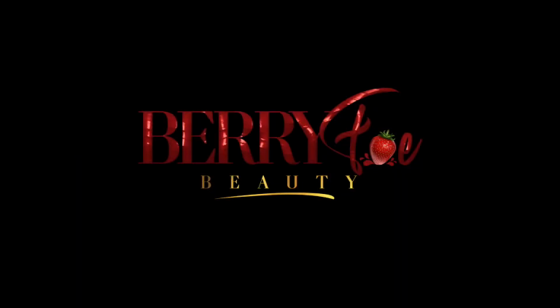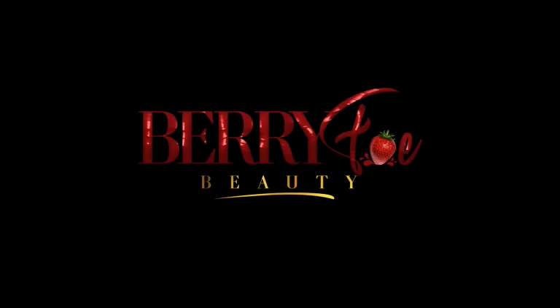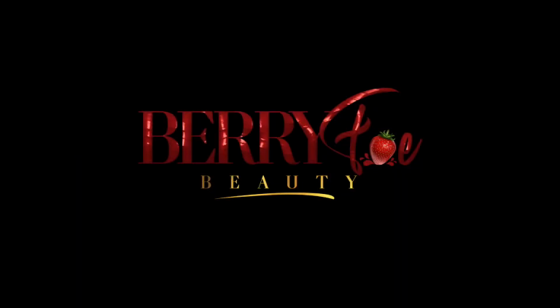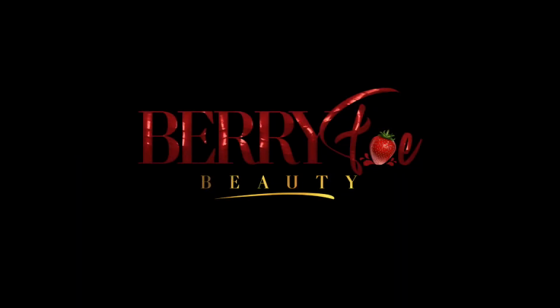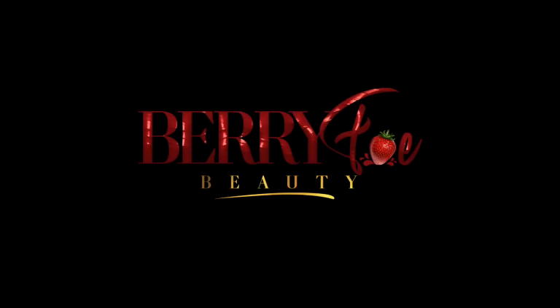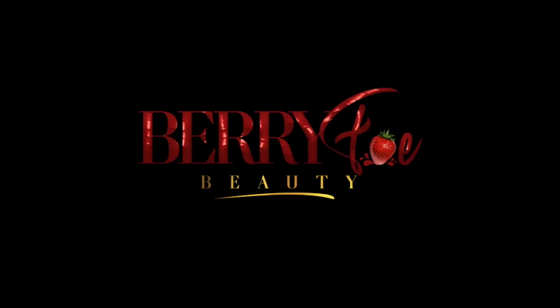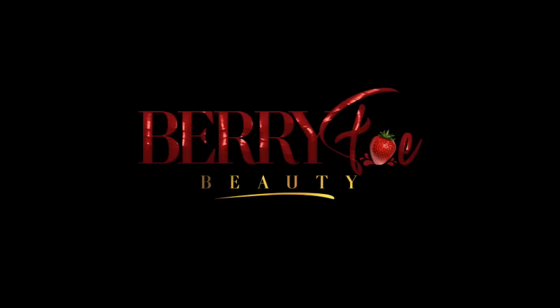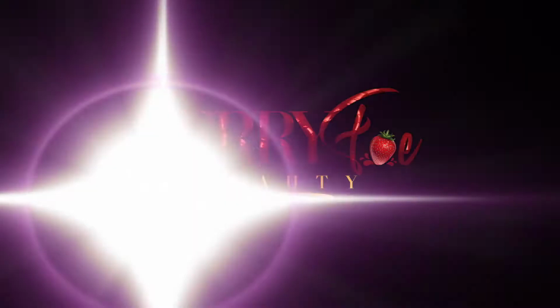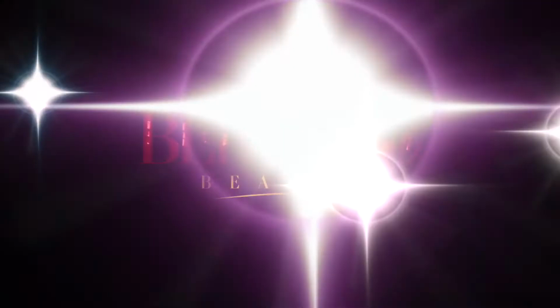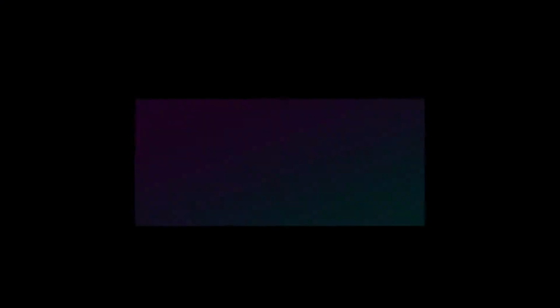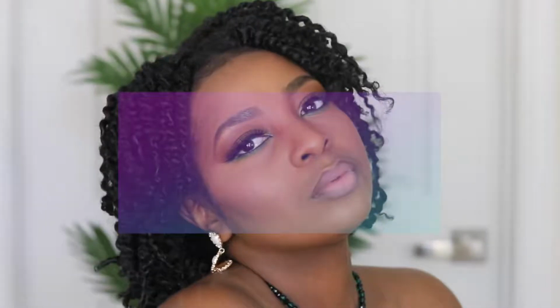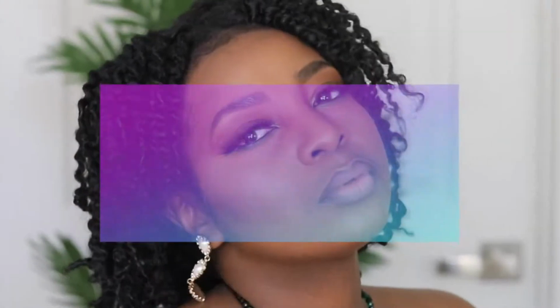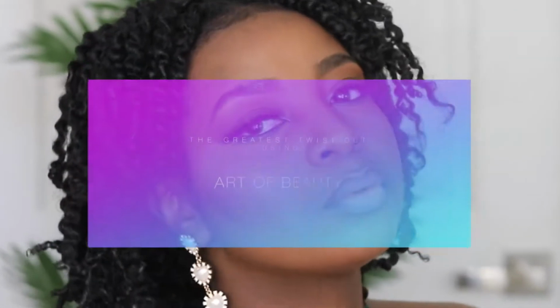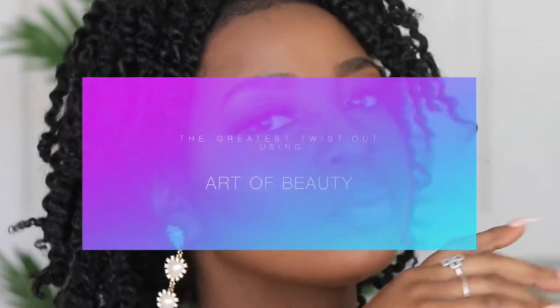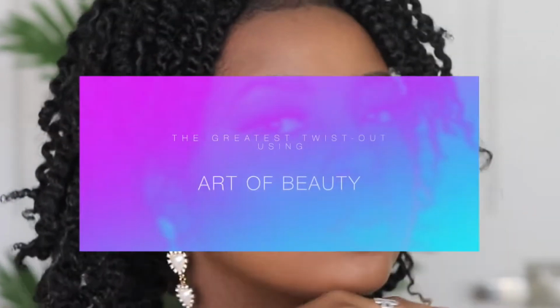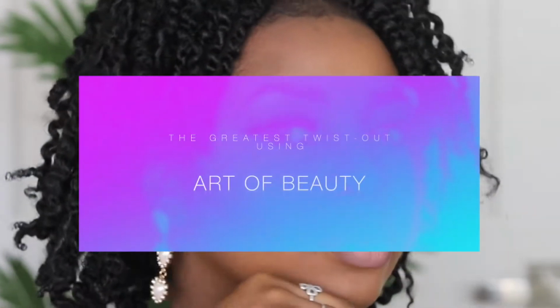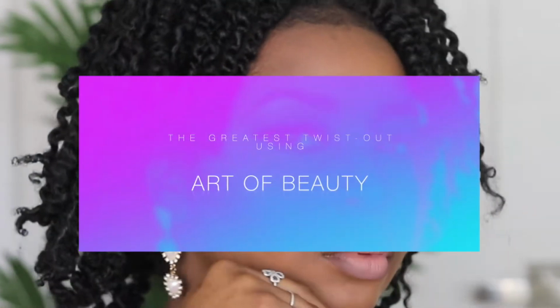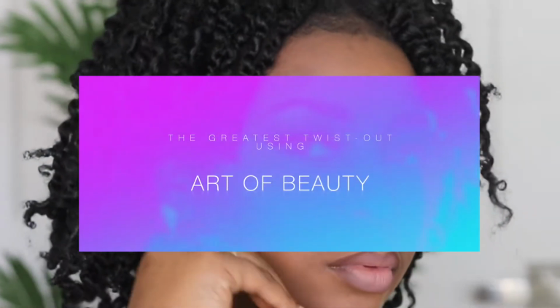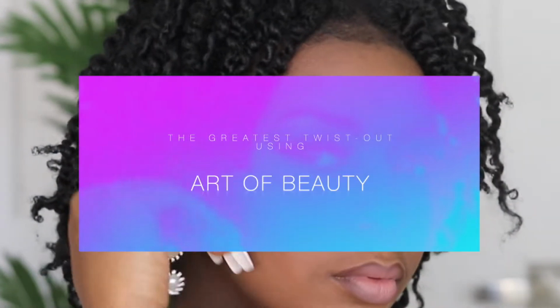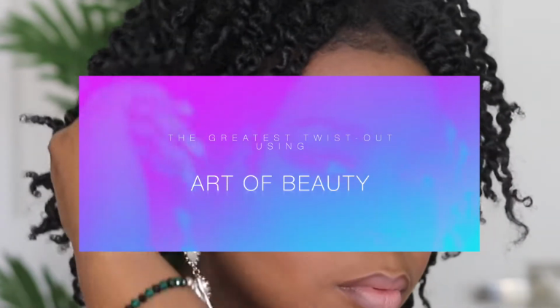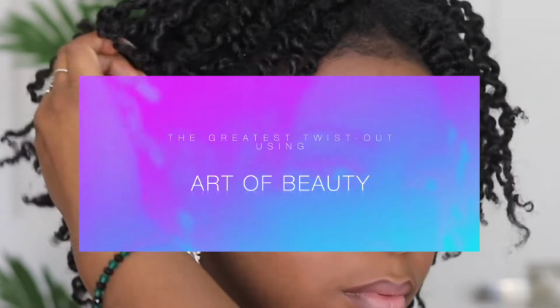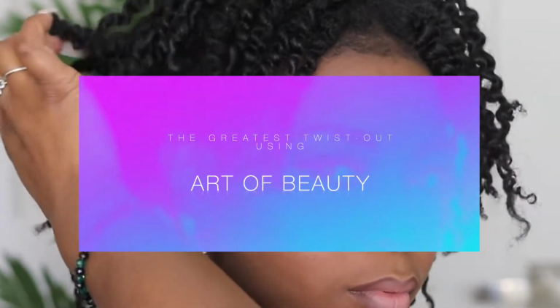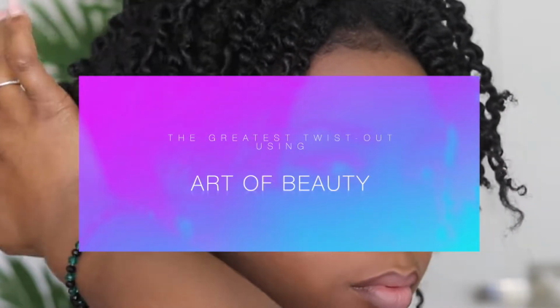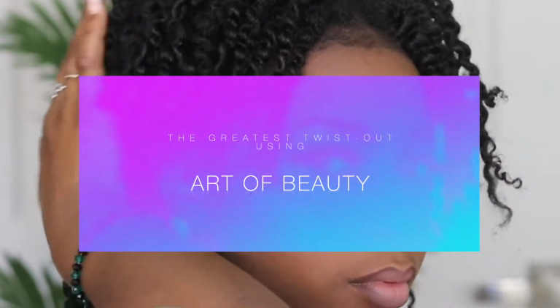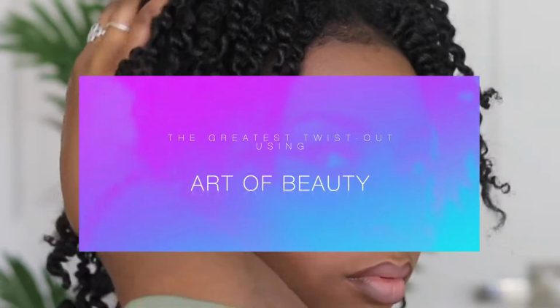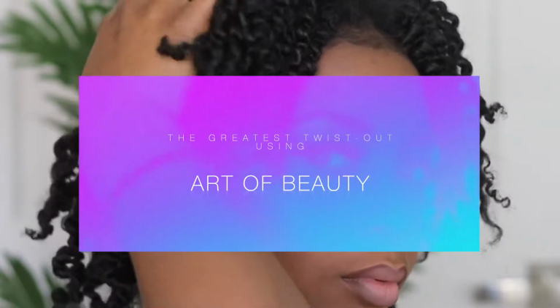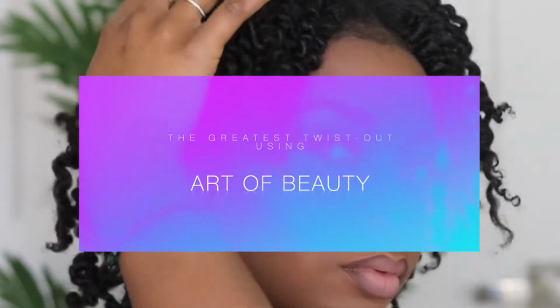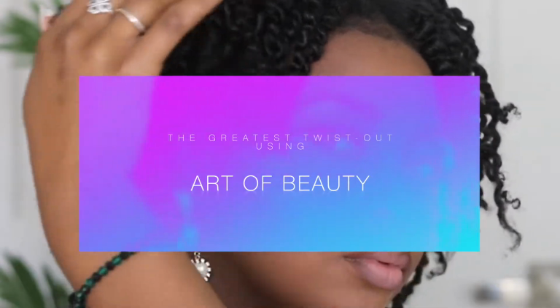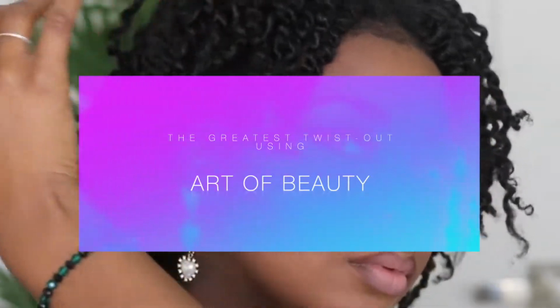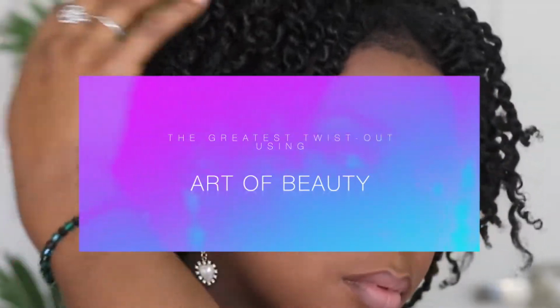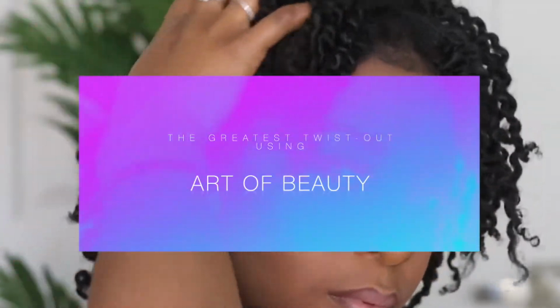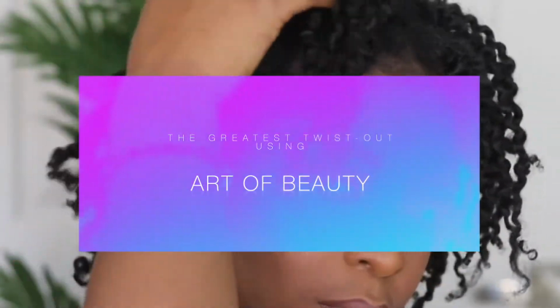Hey guys, welcome back to my channel. It's your girl Barry Faye, and today's video is in partnership with Art of Beauty Hair Care.